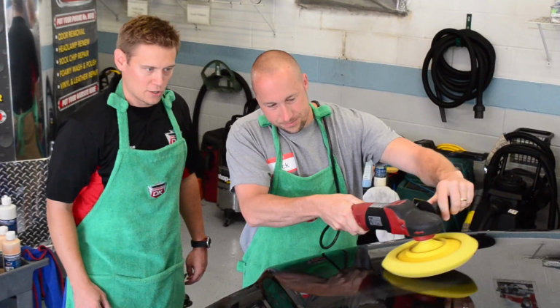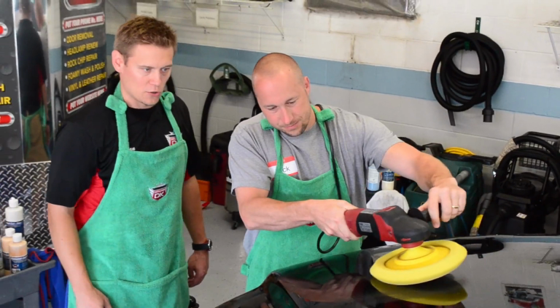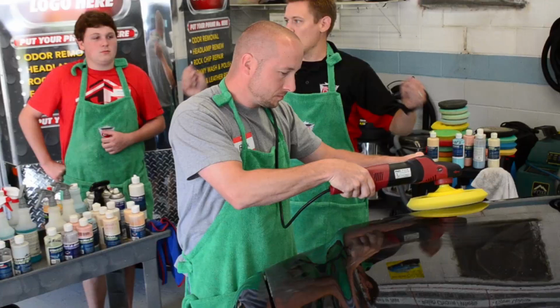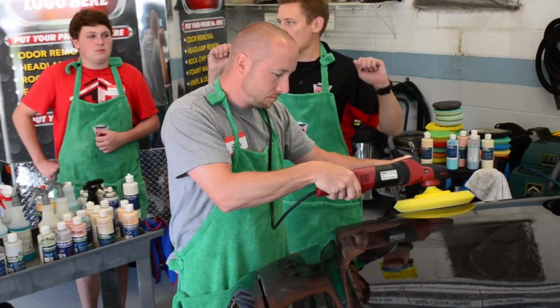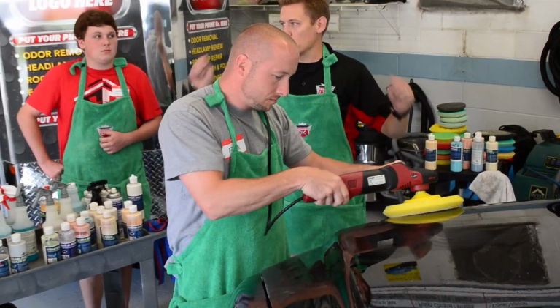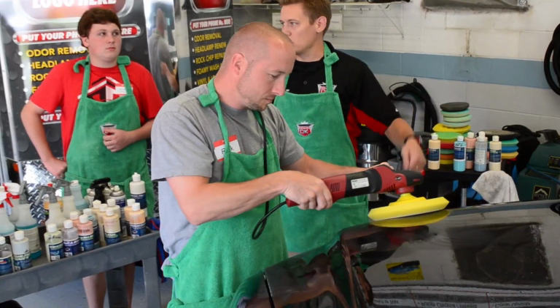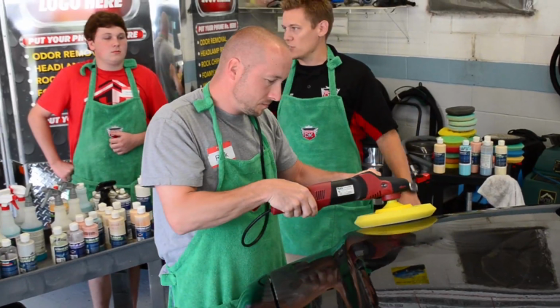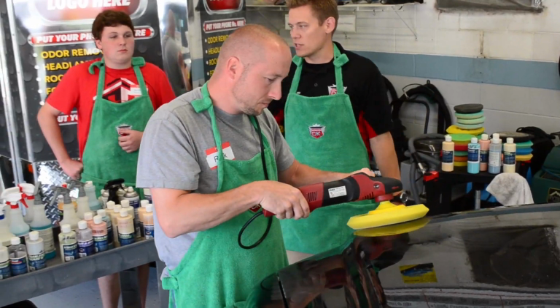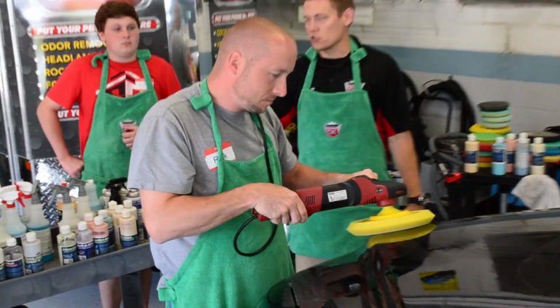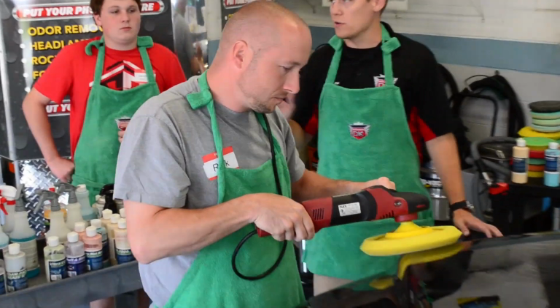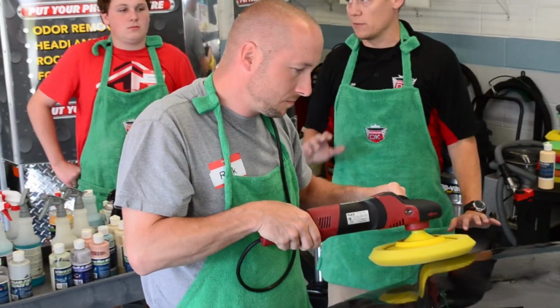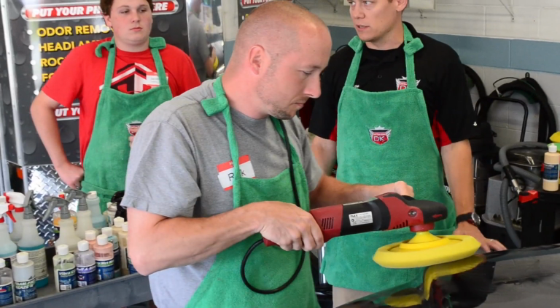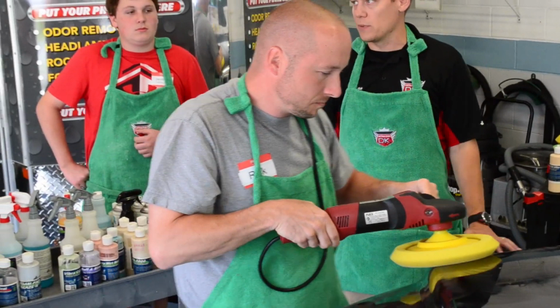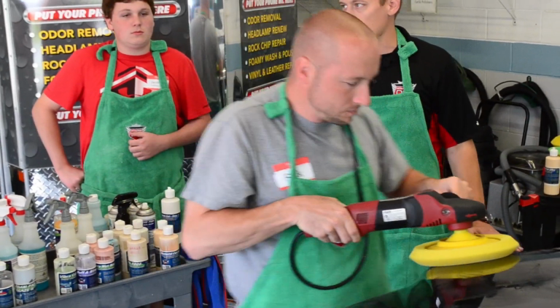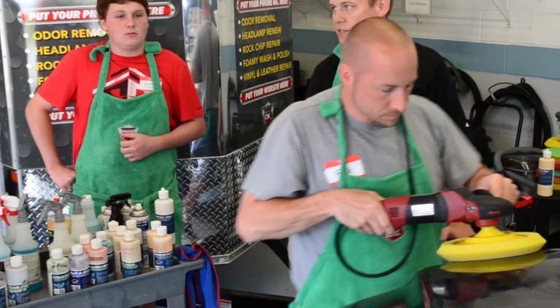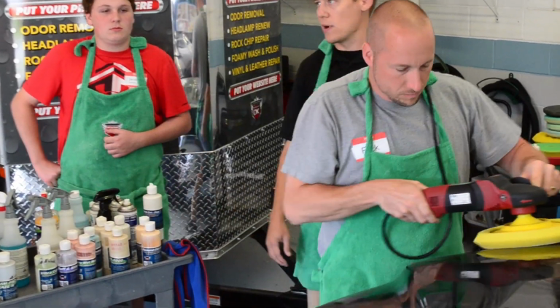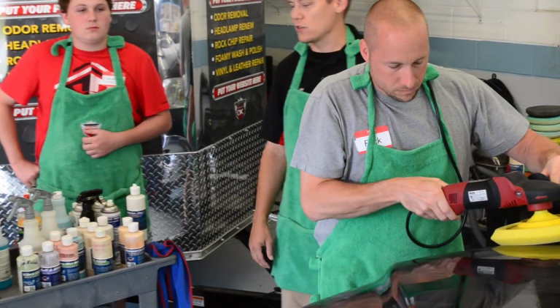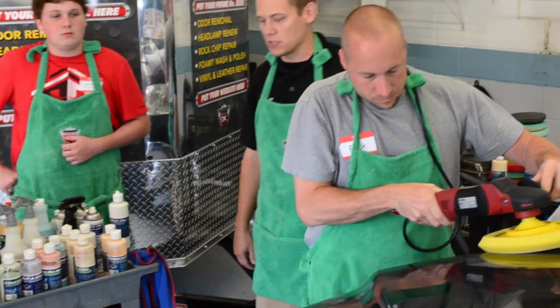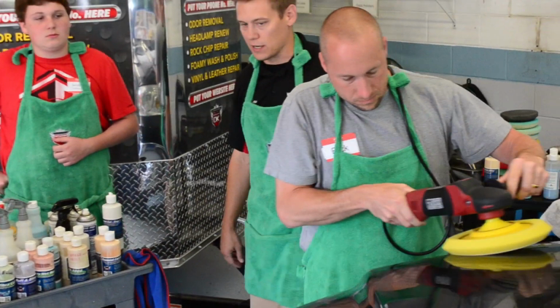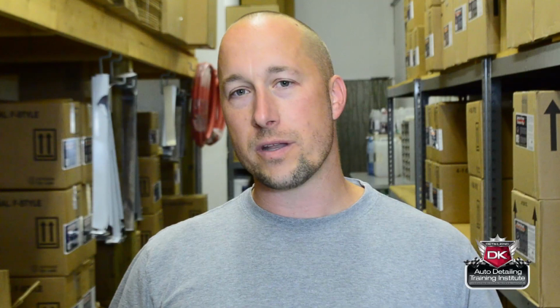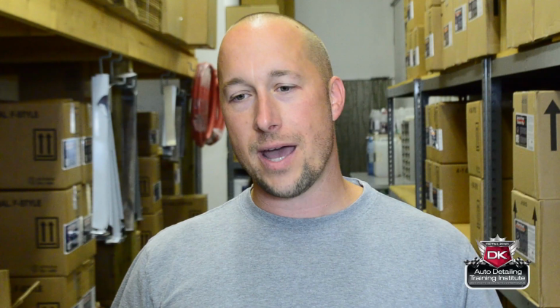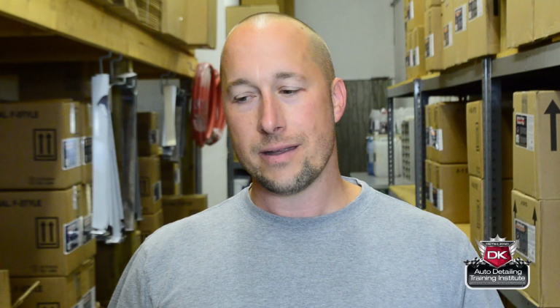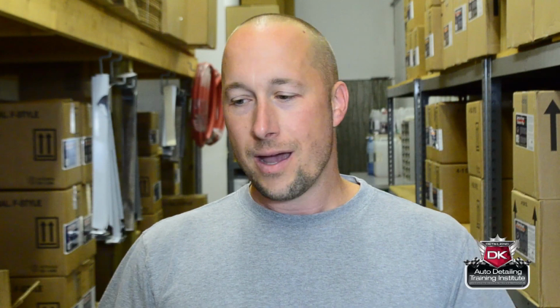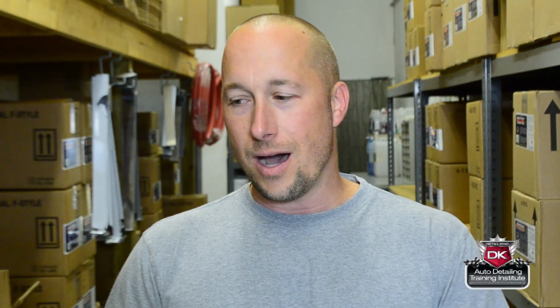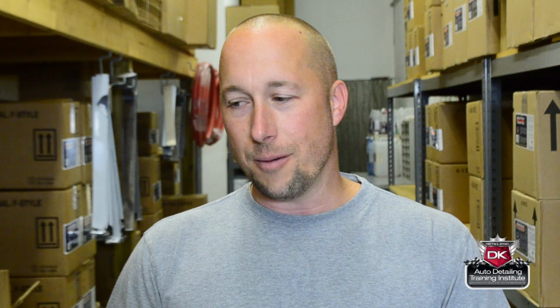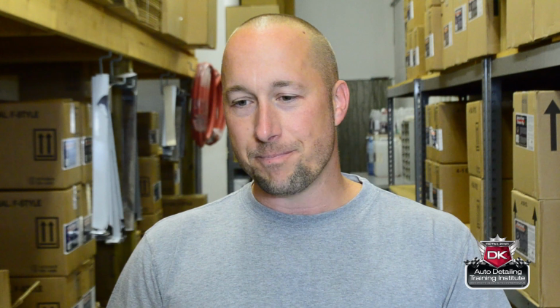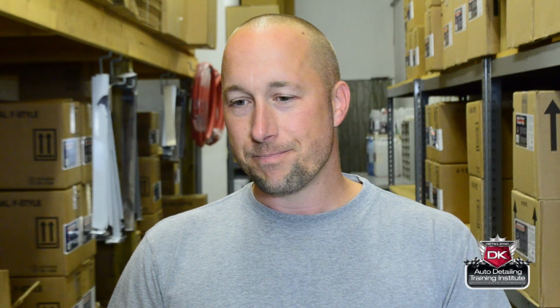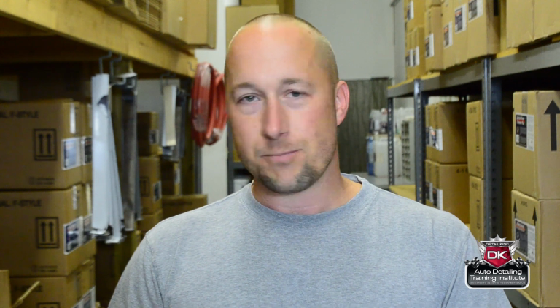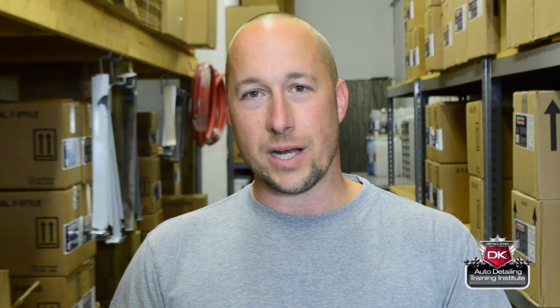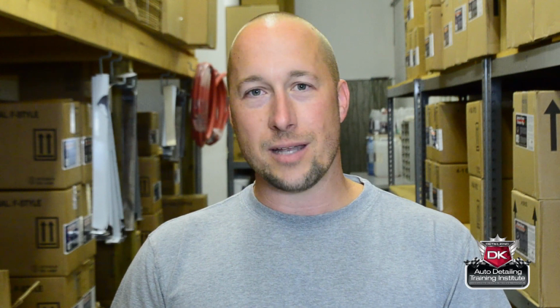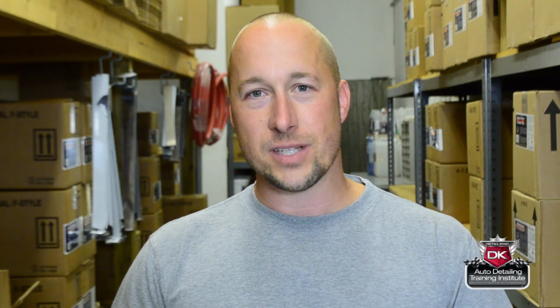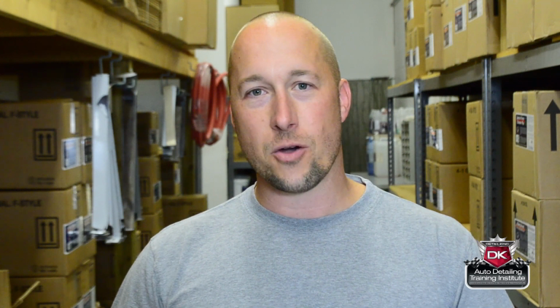Now we get to start slinging some compound and doing some fun things today. Looking forward to that. Bring it on. Let's go.